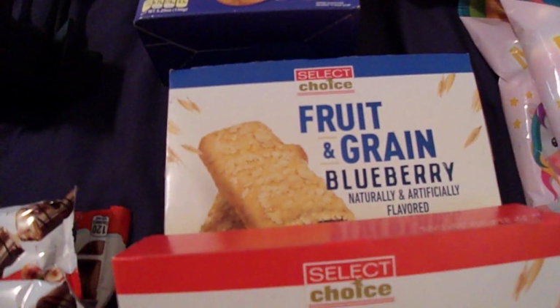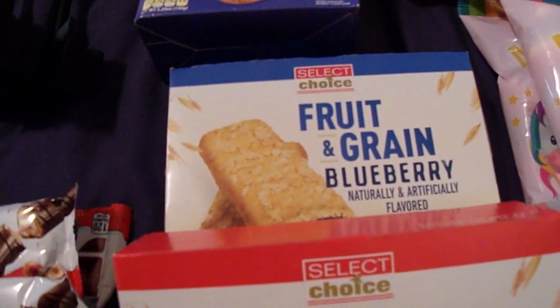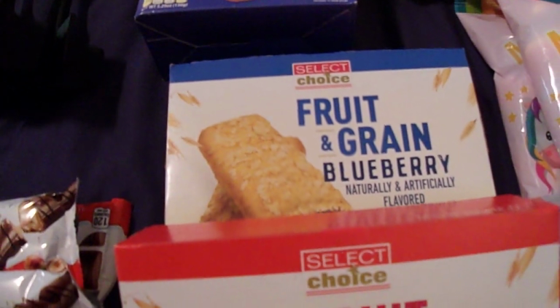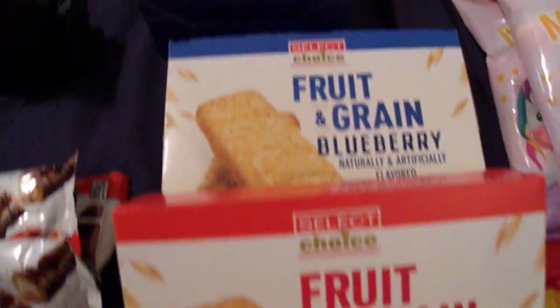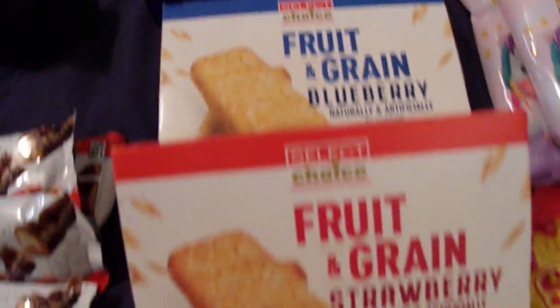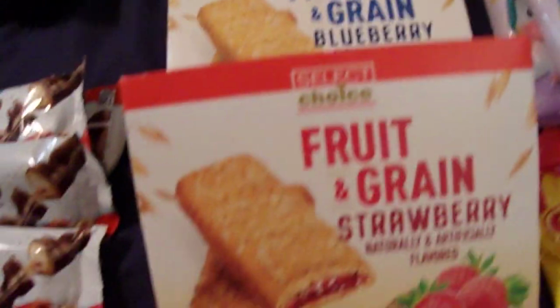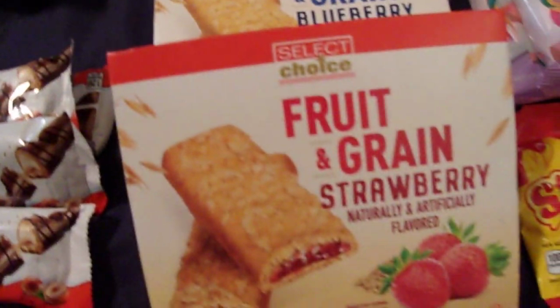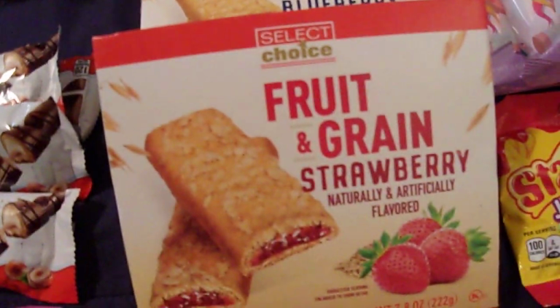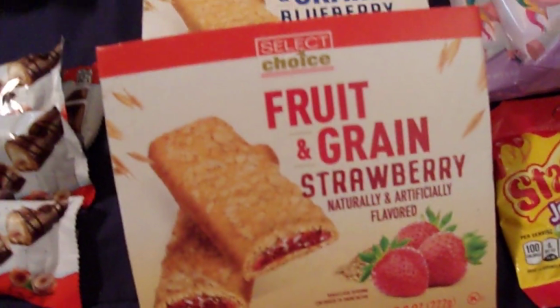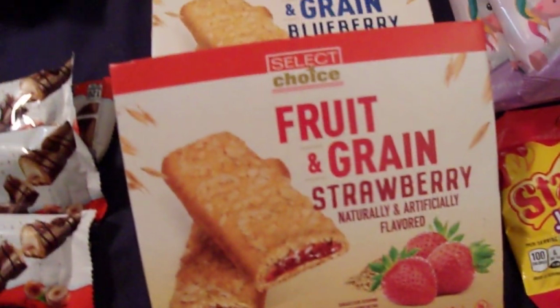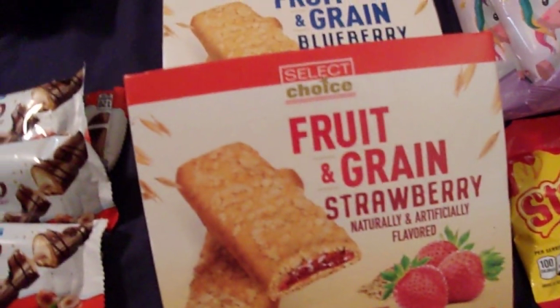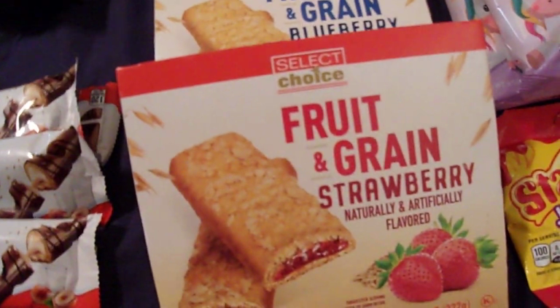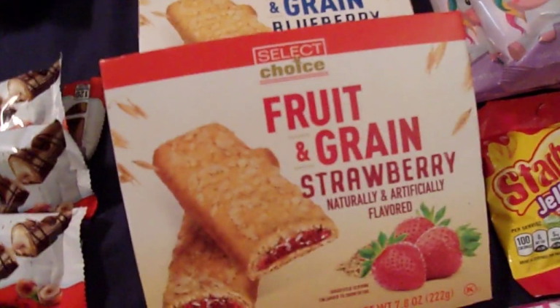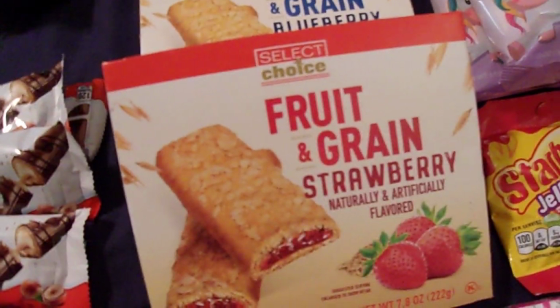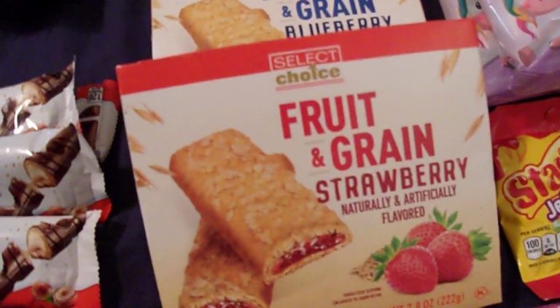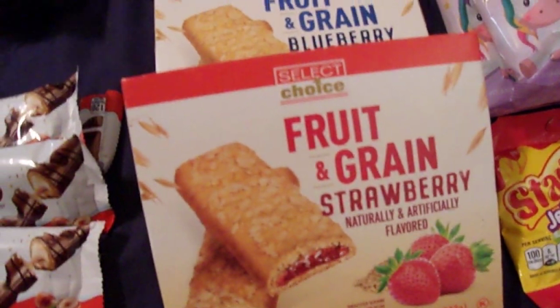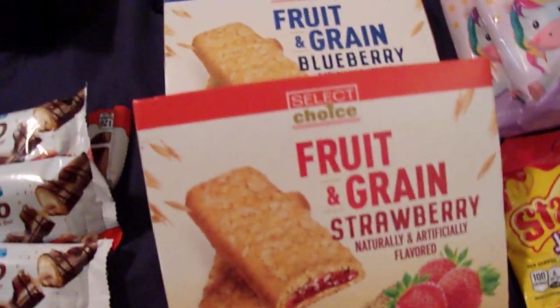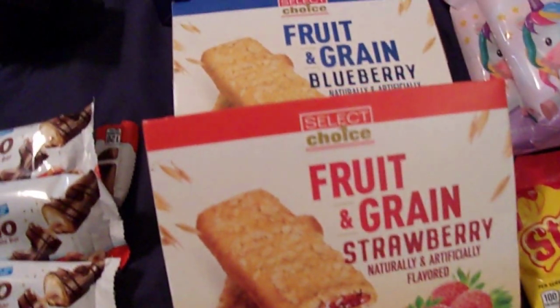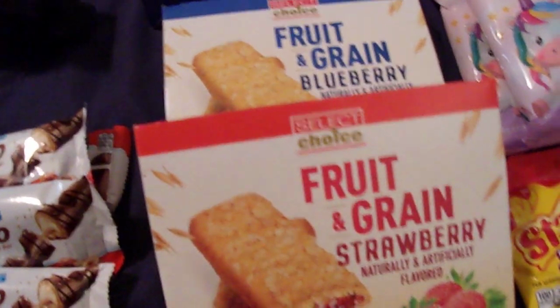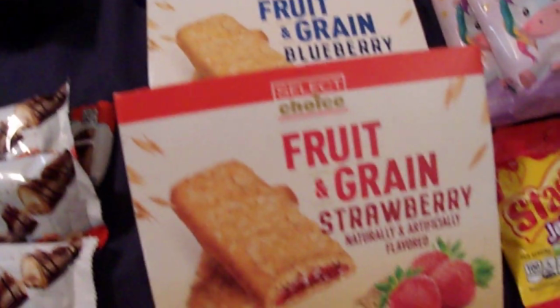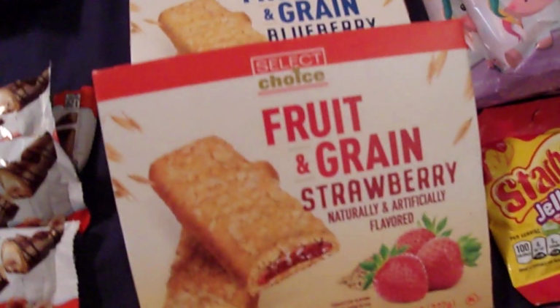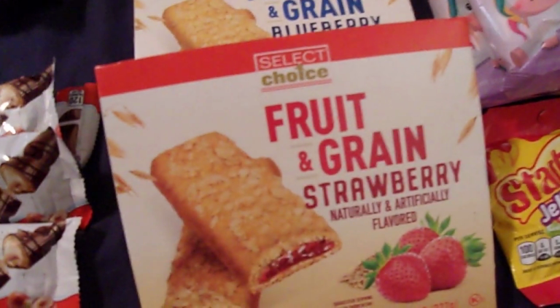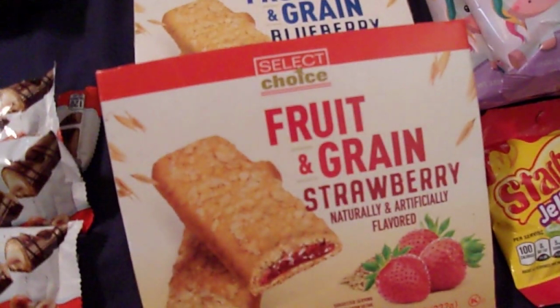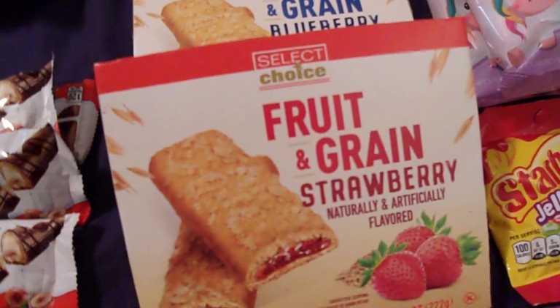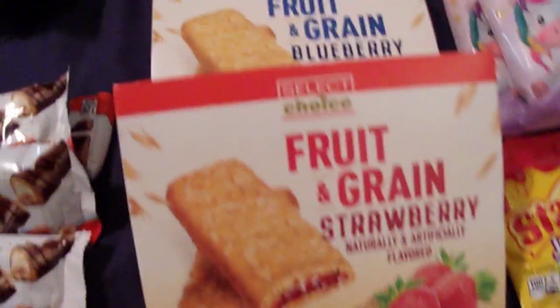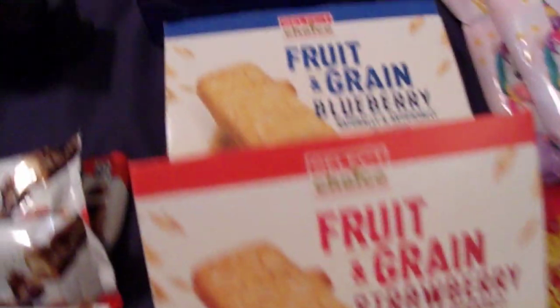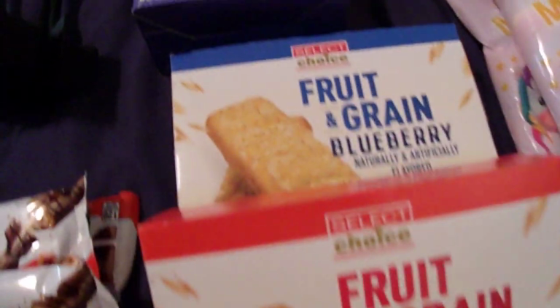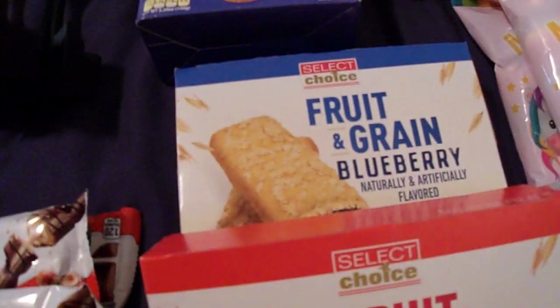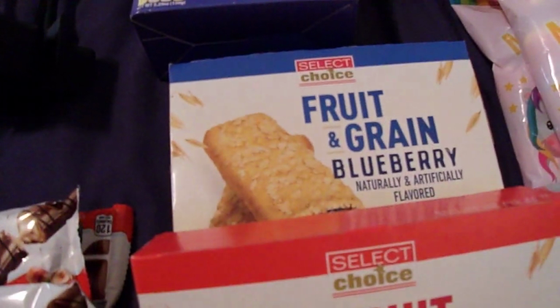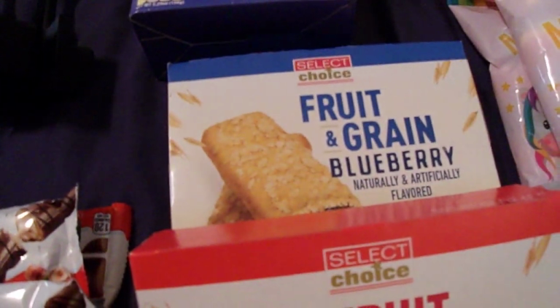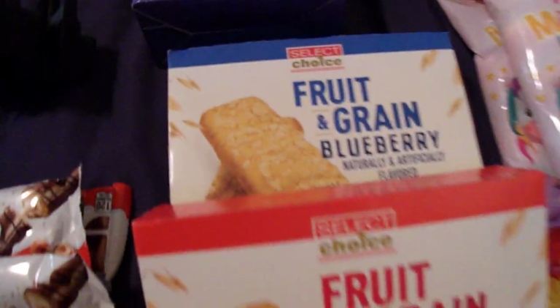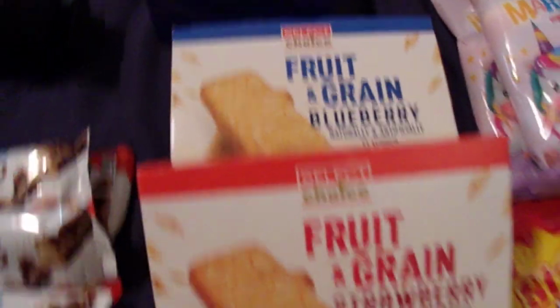I picked up two boxes of the fruit and grain bars. These are one of my one-year-old's favorite things, so I got the strawberry and the blueberry.